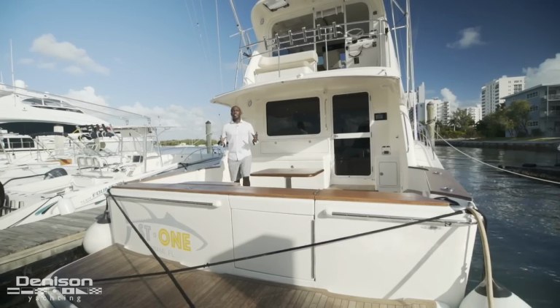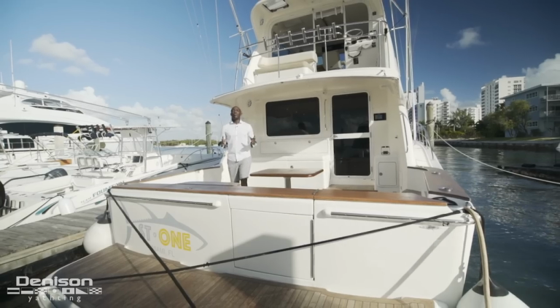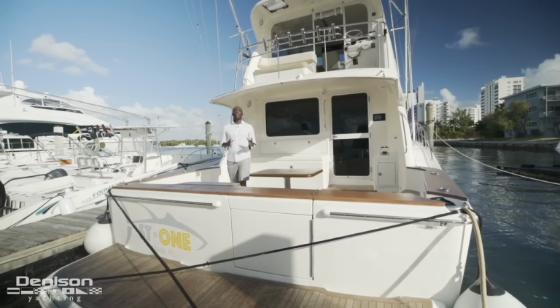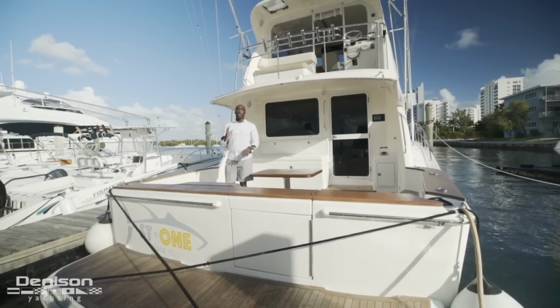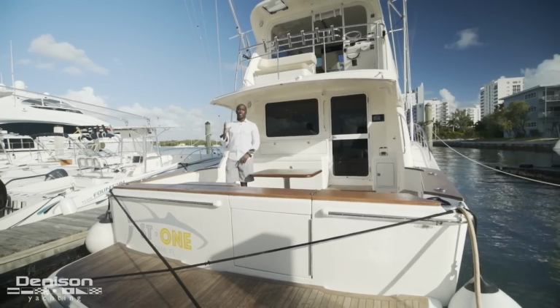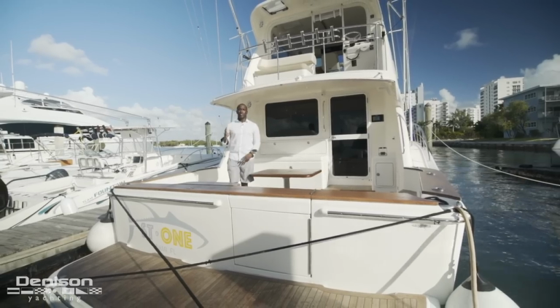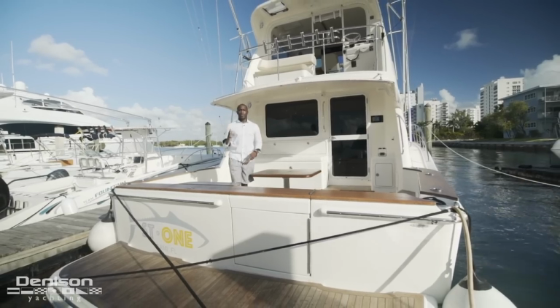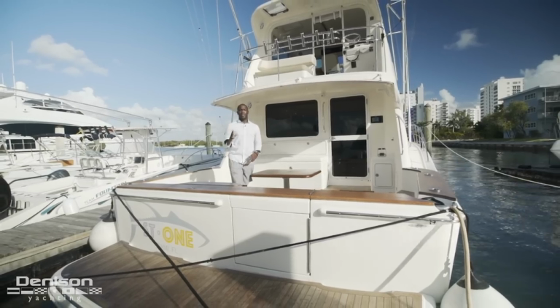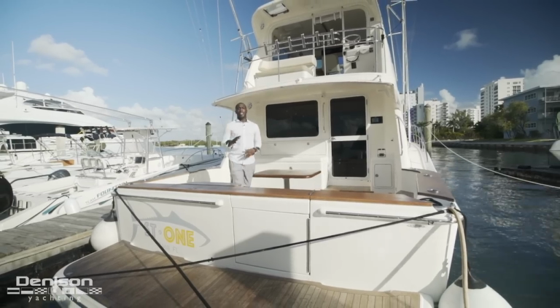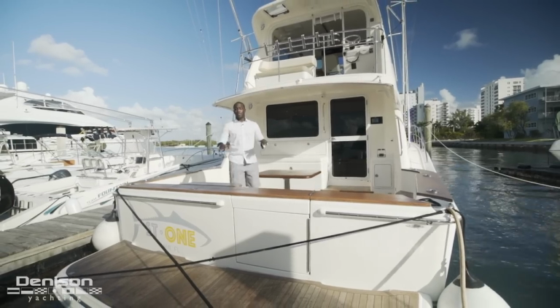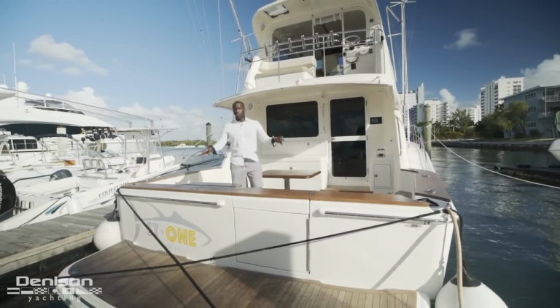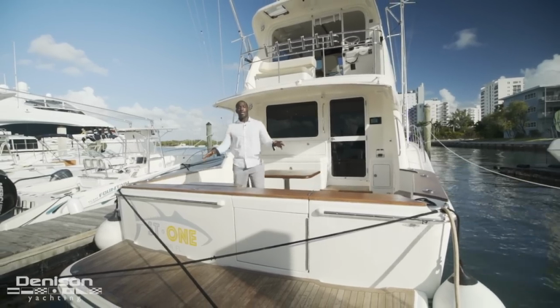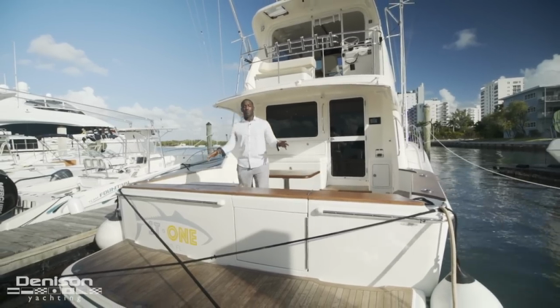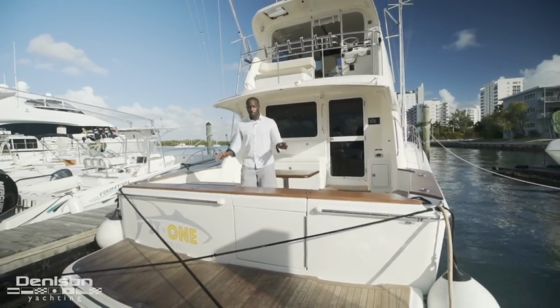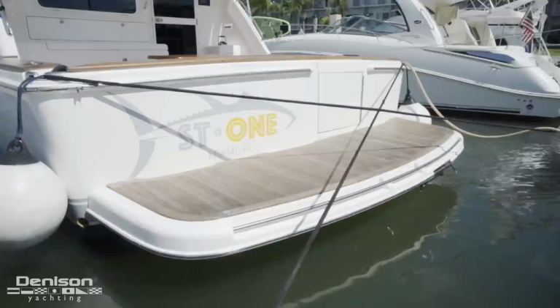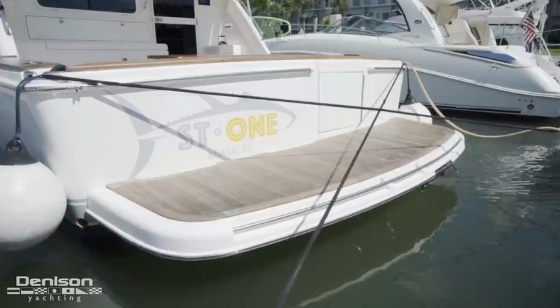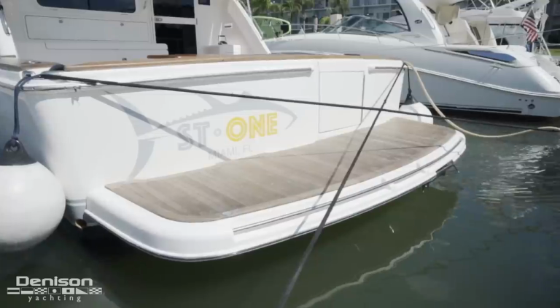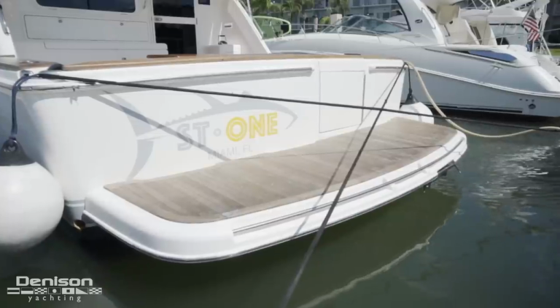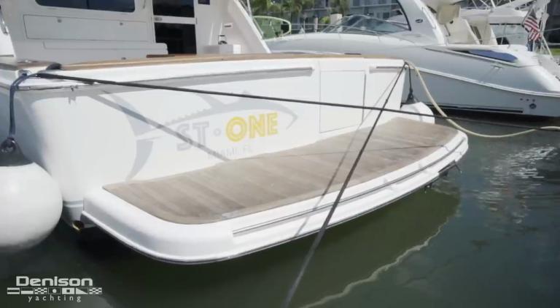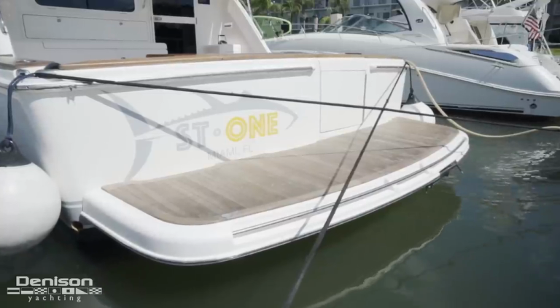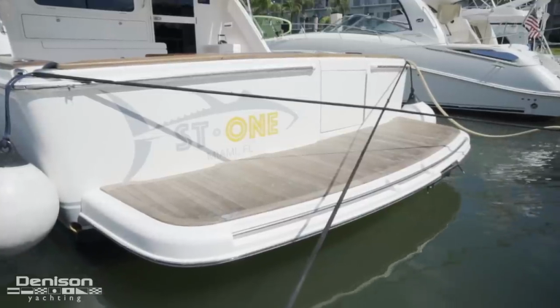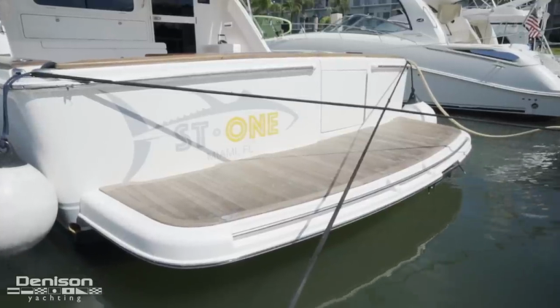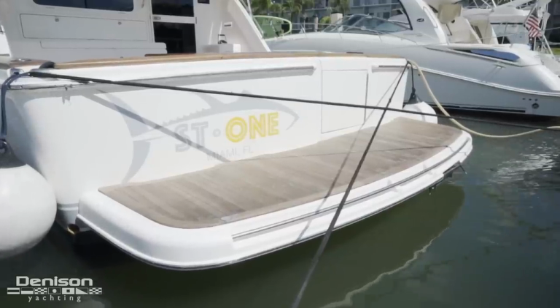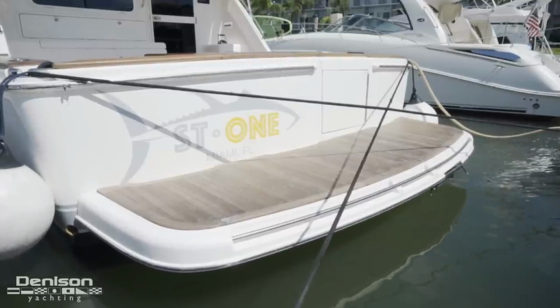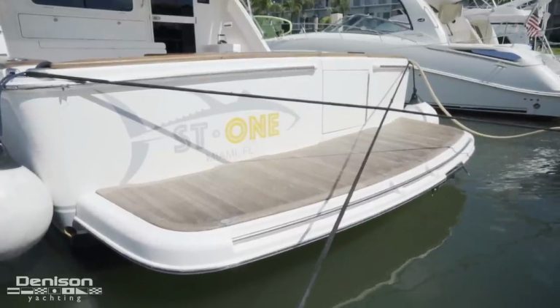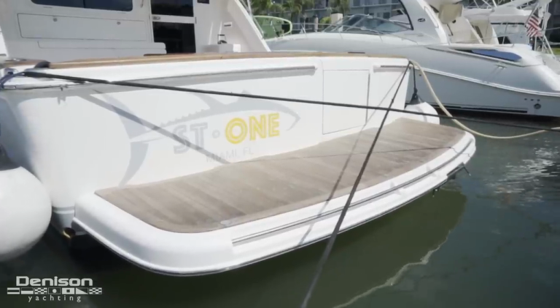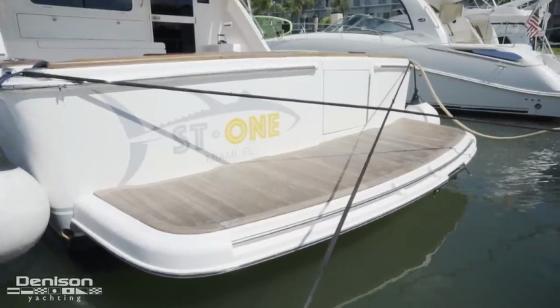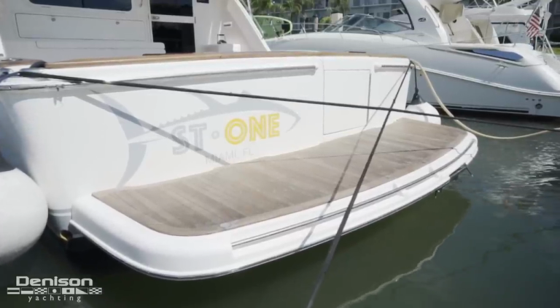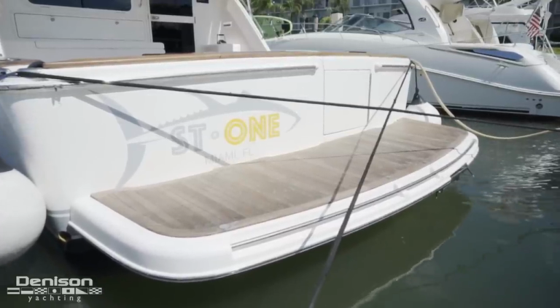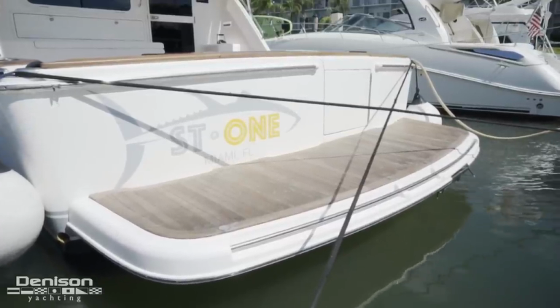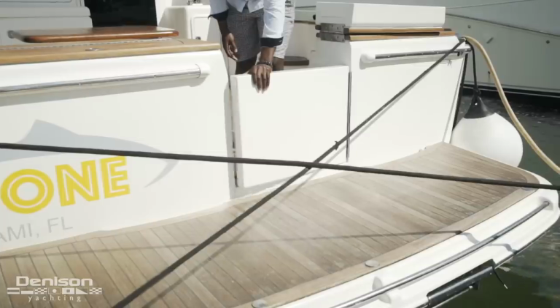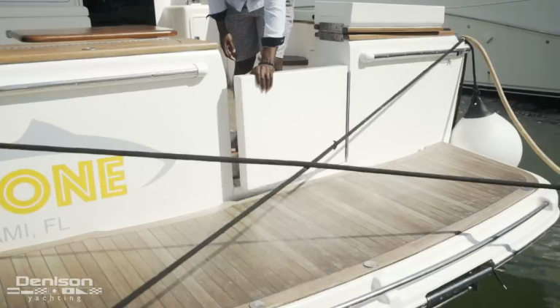We're gonna start our walk-through all the way stern. Here at the swim platform, you have teak throughout, access to your swim ladder, and your tuna door.